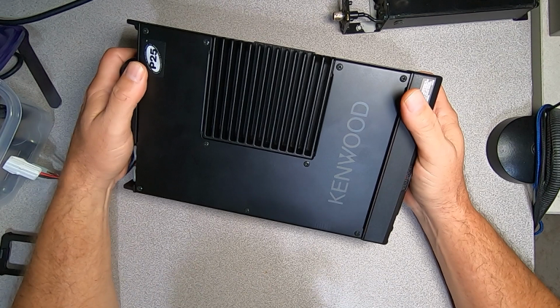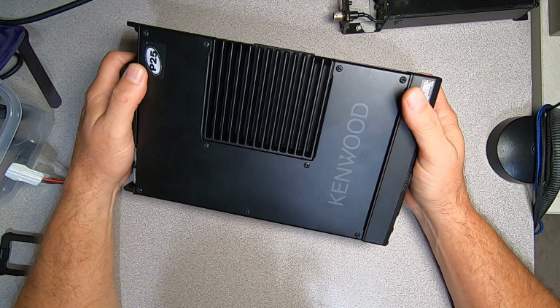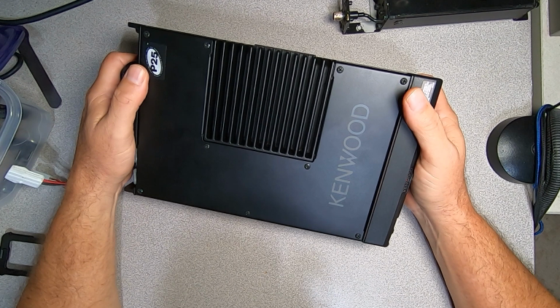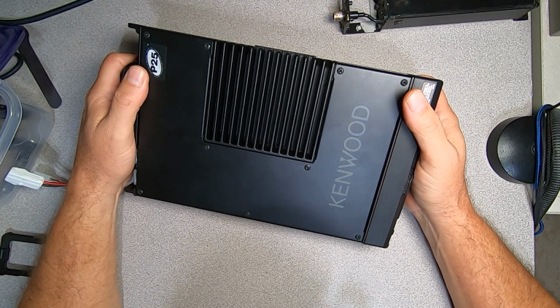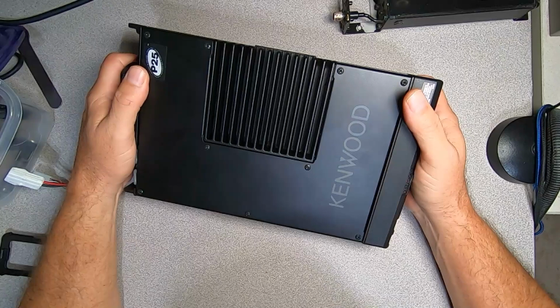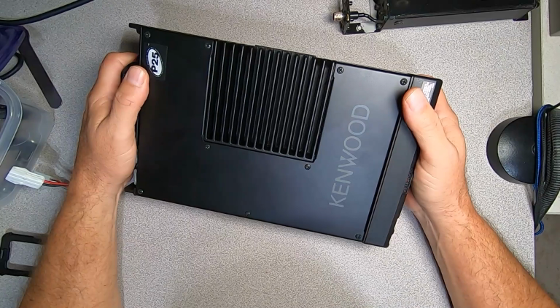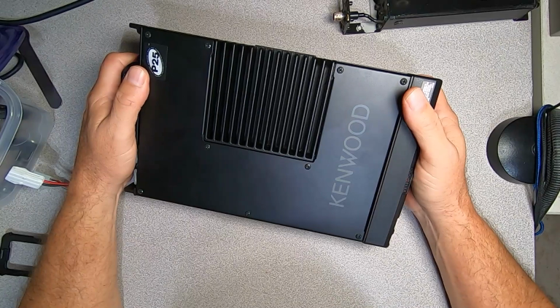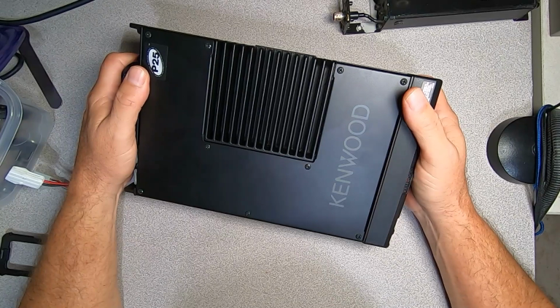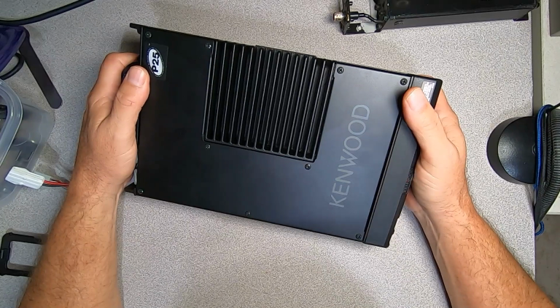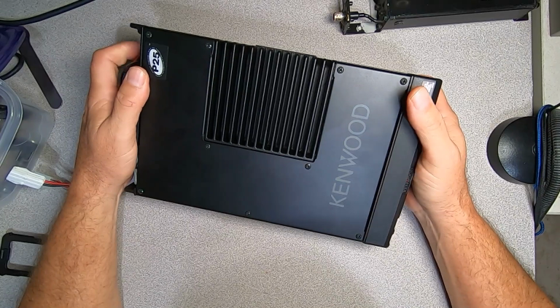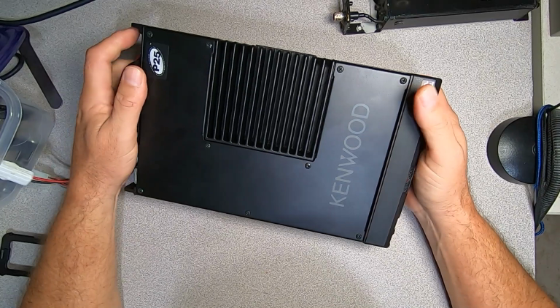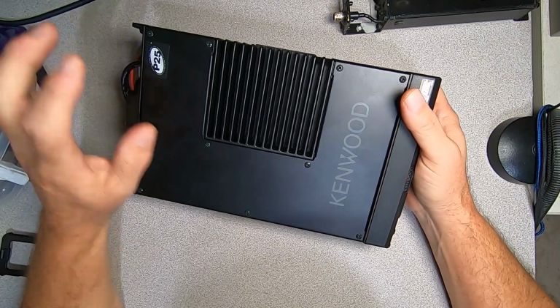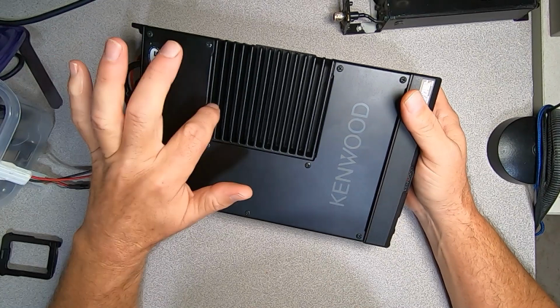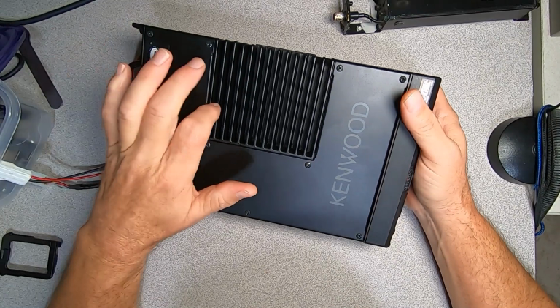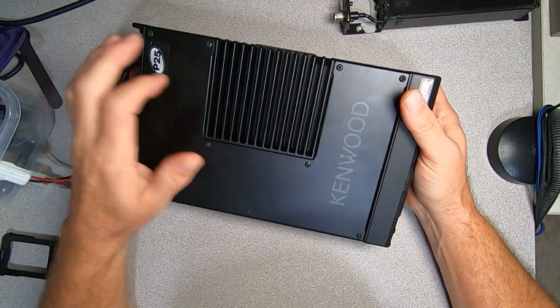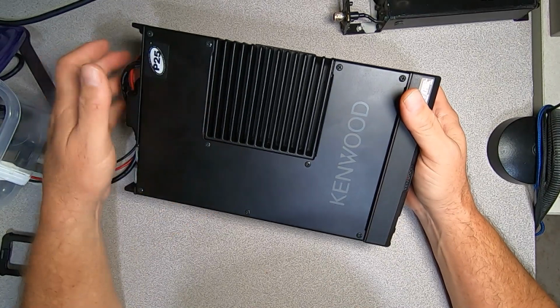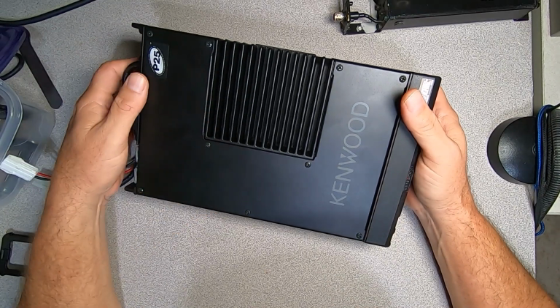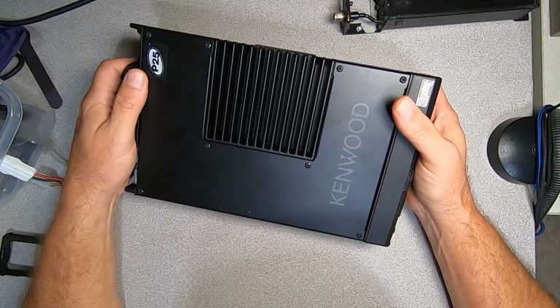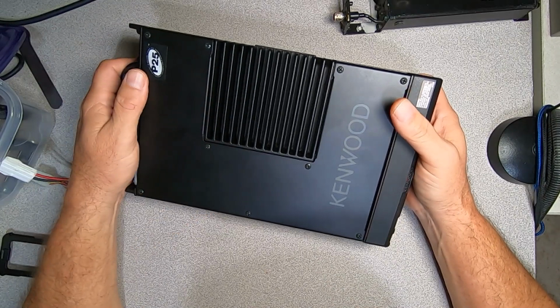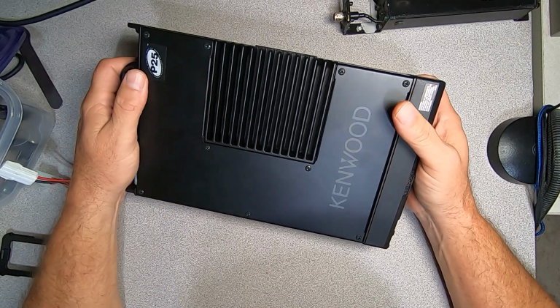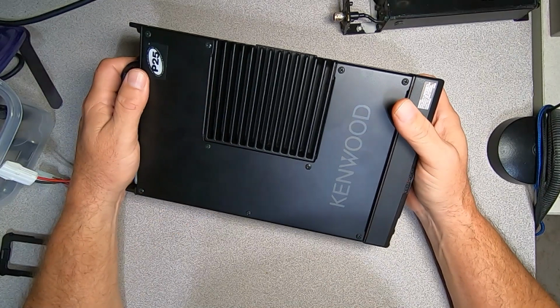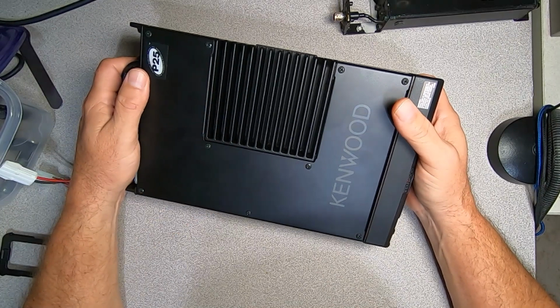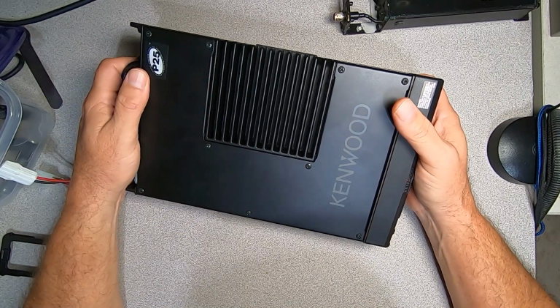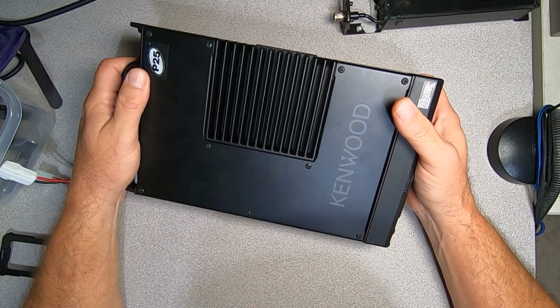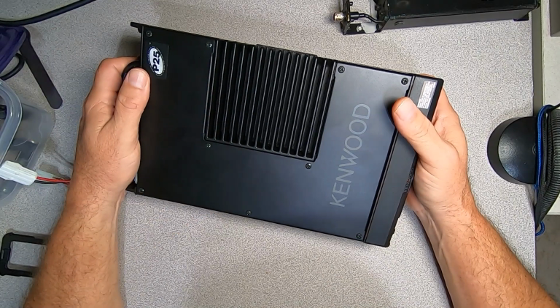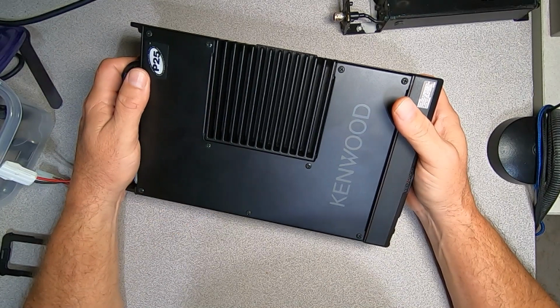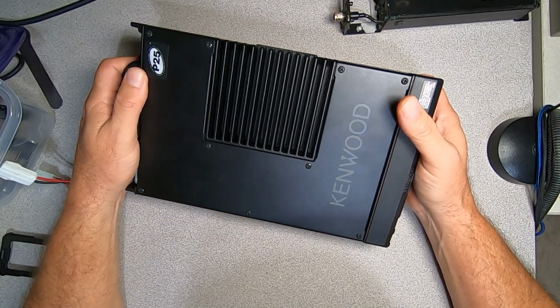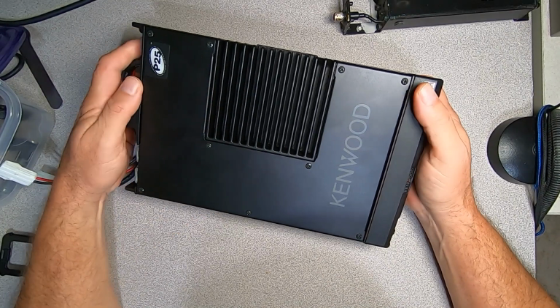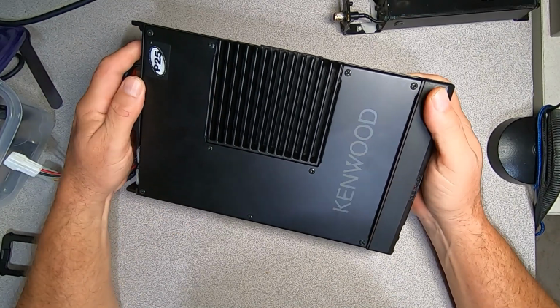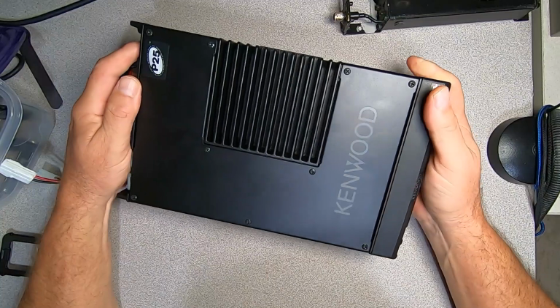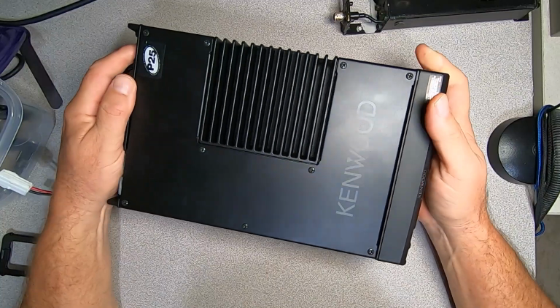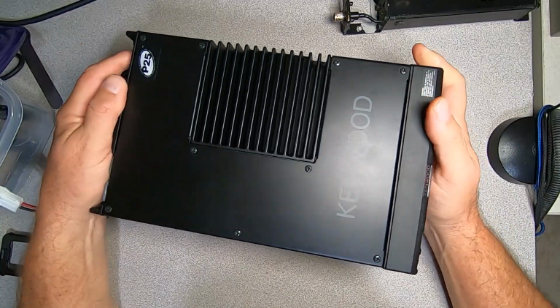Hello, this is Brett from Survival Comms. Today on the bench we have a Kenwood EF Johnson VM8000 mobile radio.